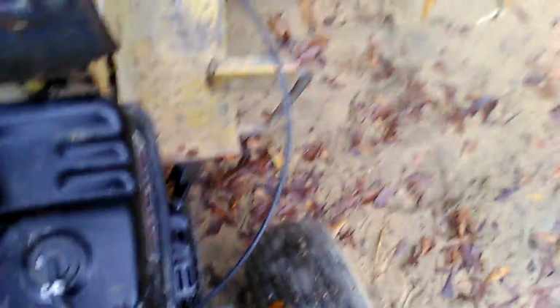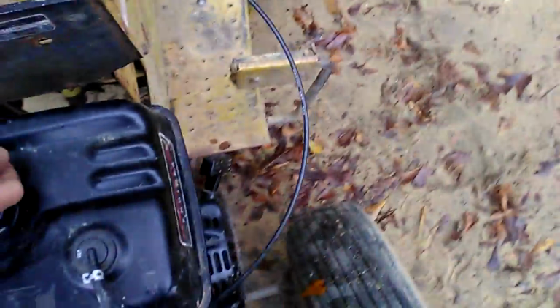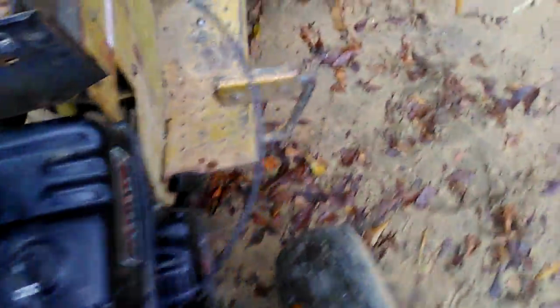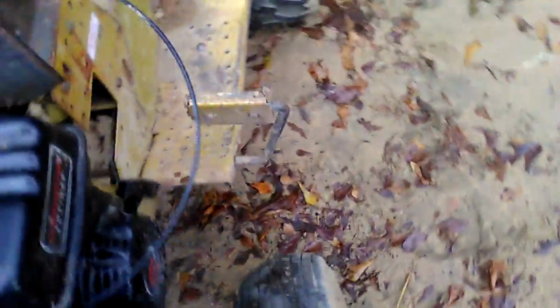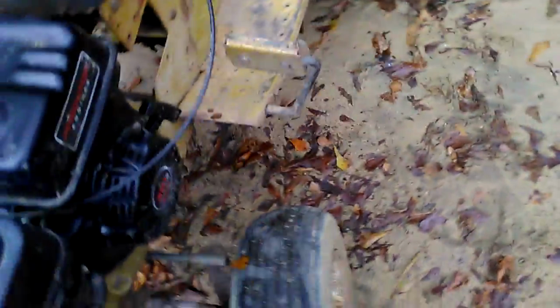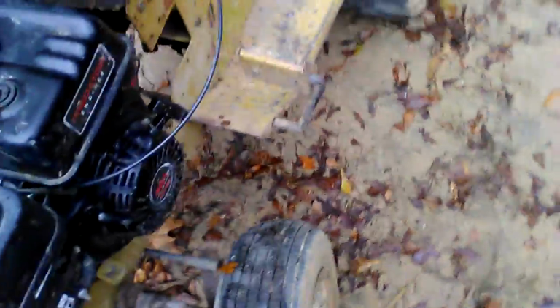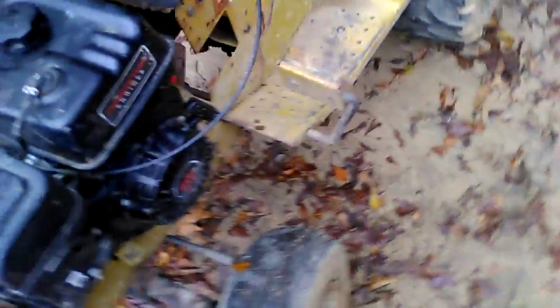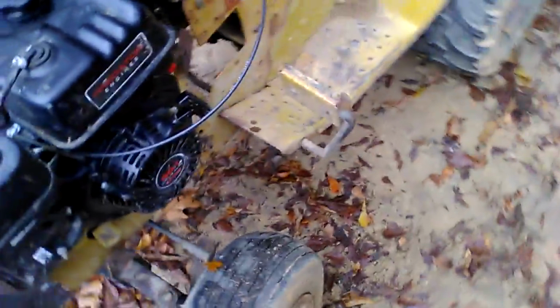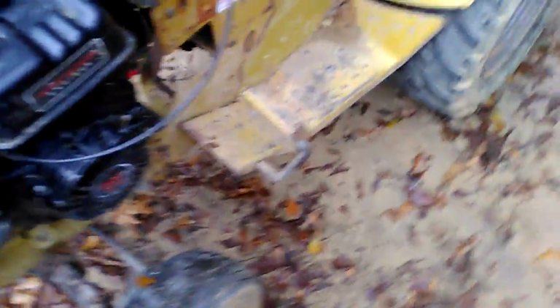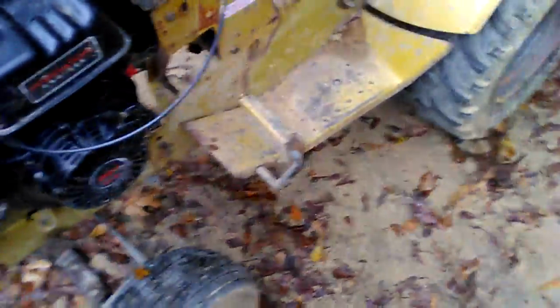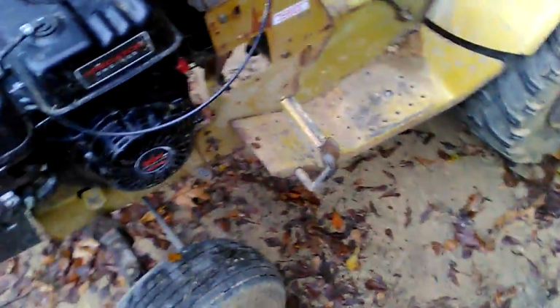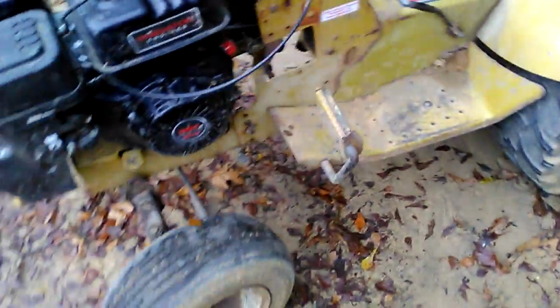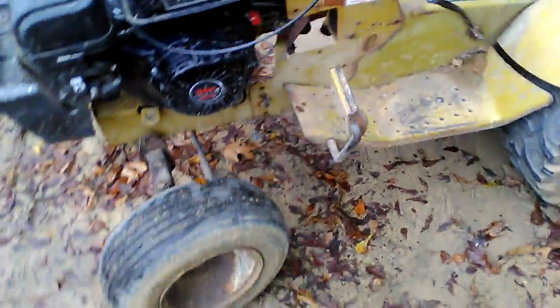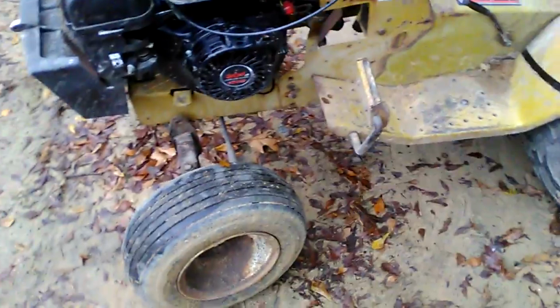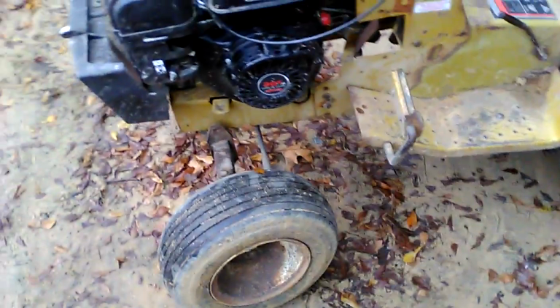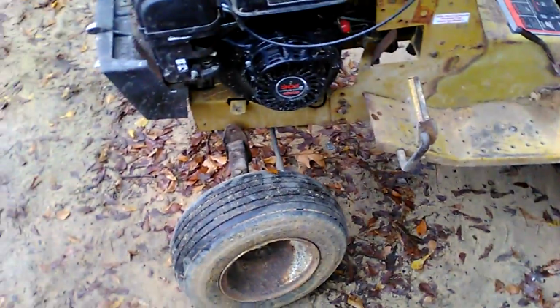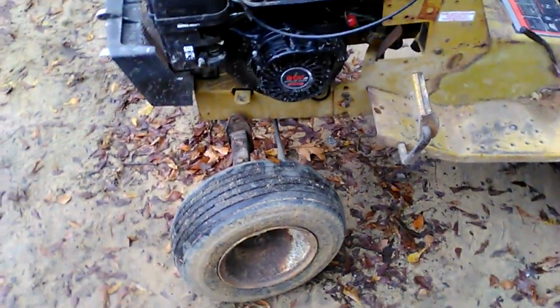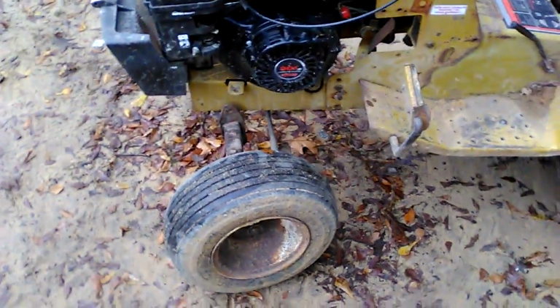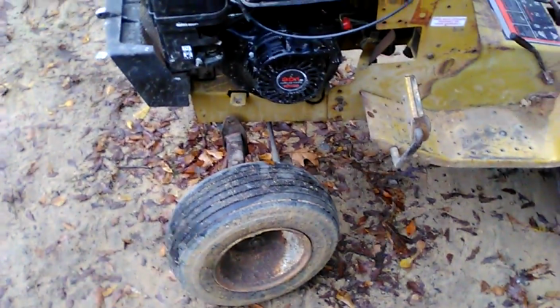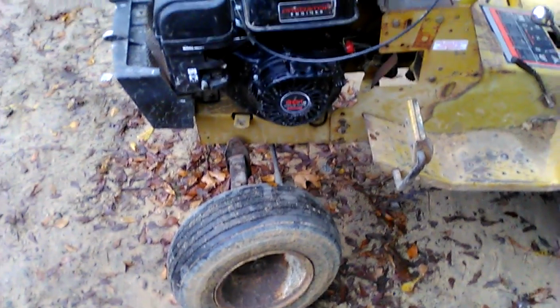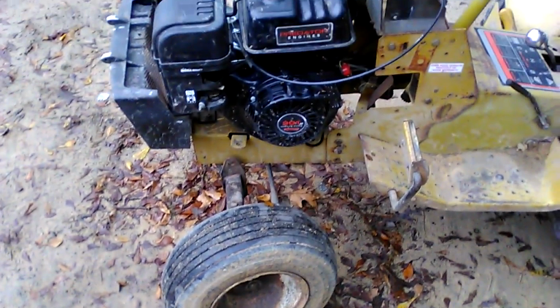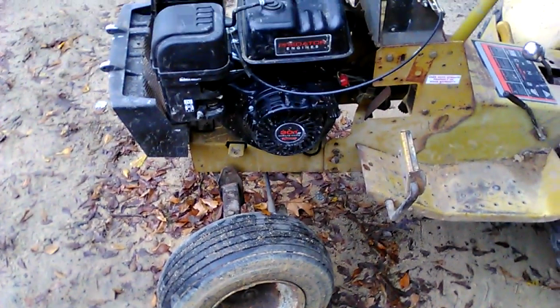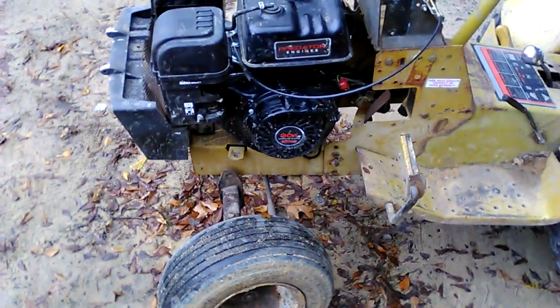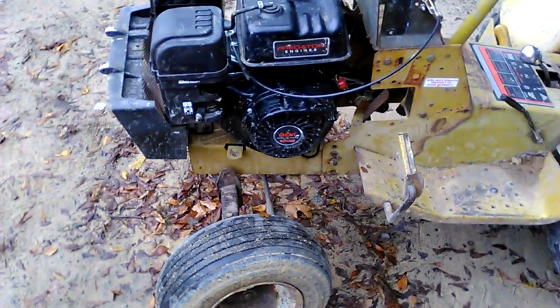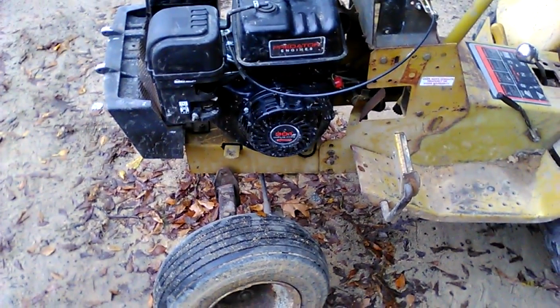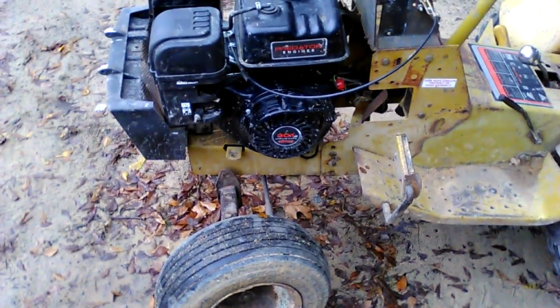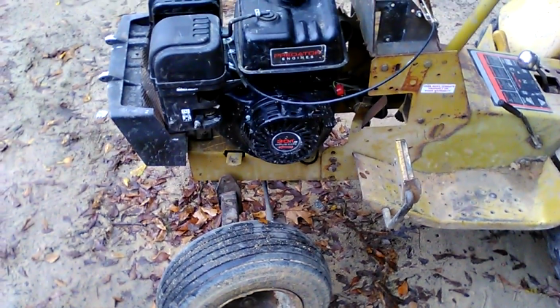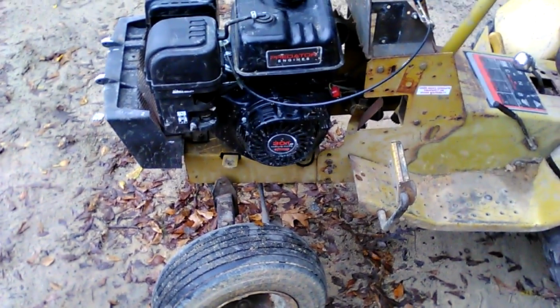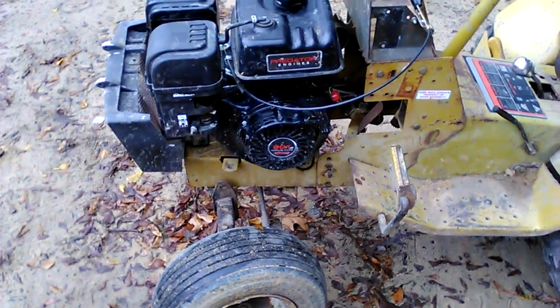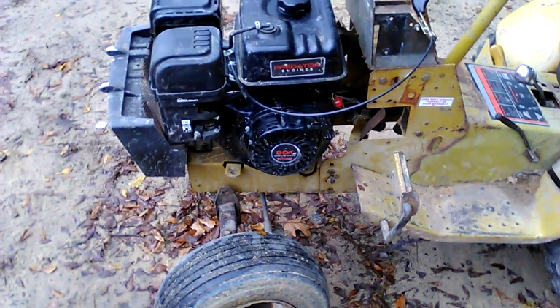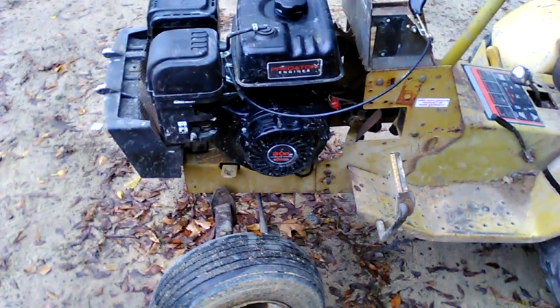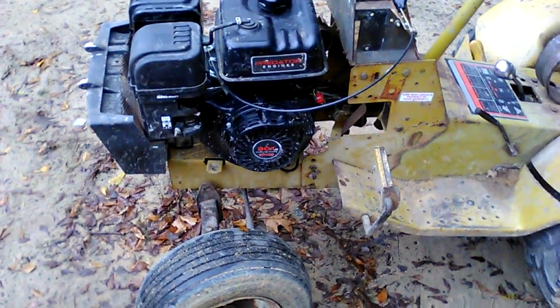So this is a cold start of a 1977 Sears with a 301cc Predator engine.